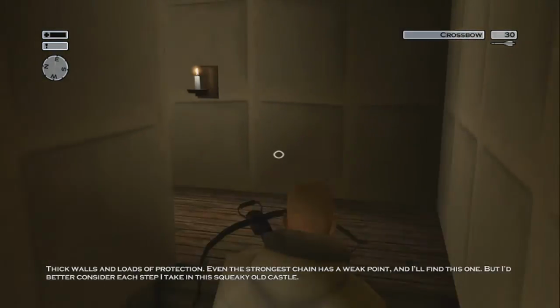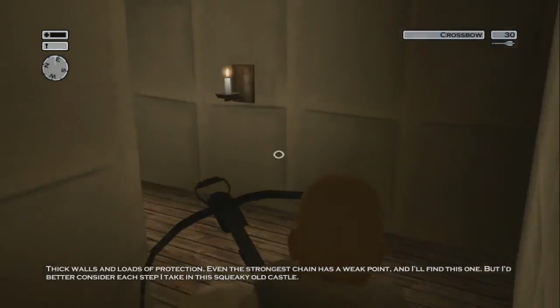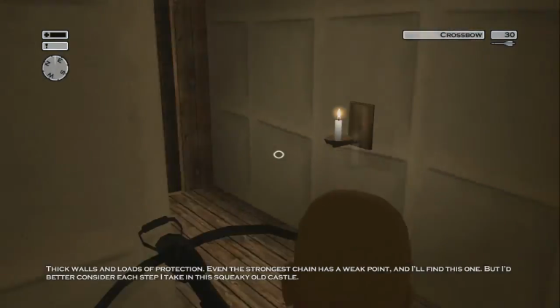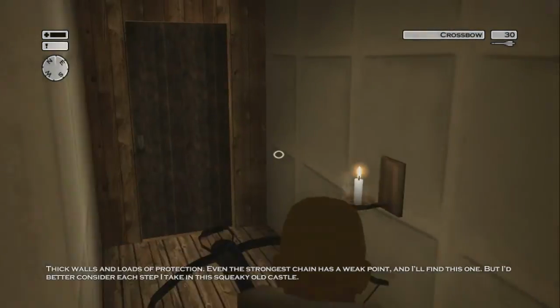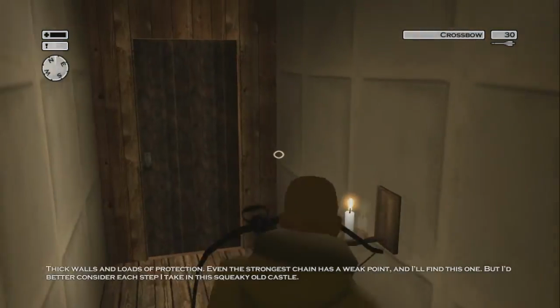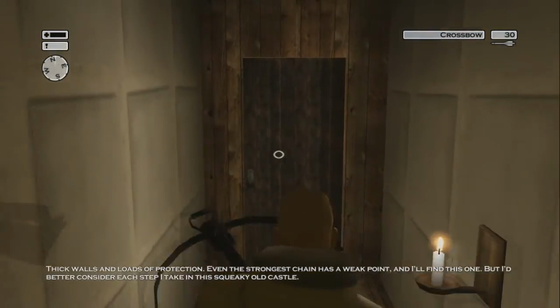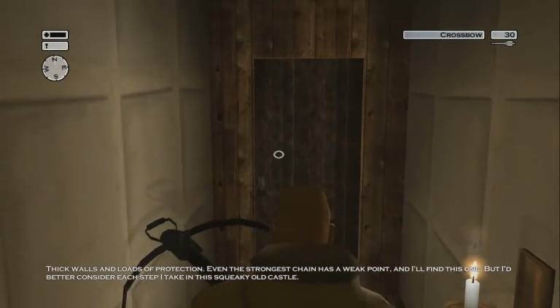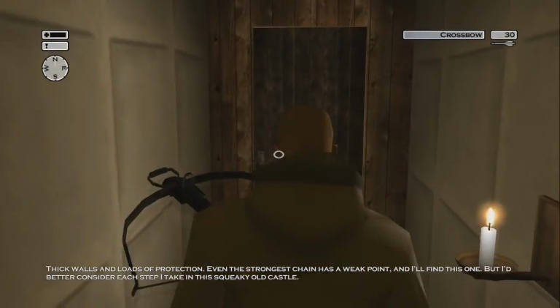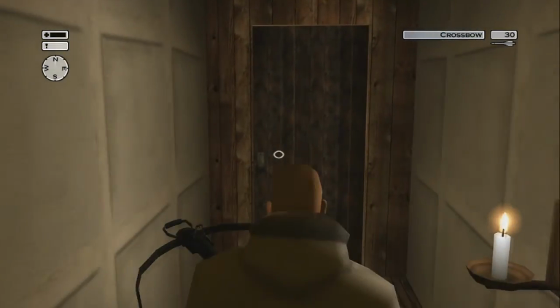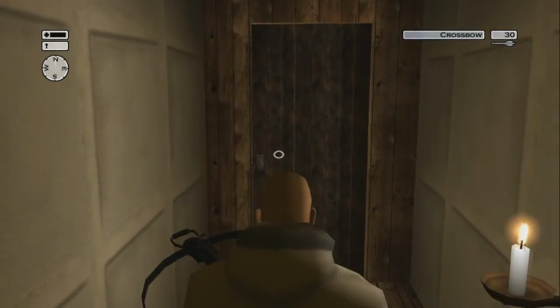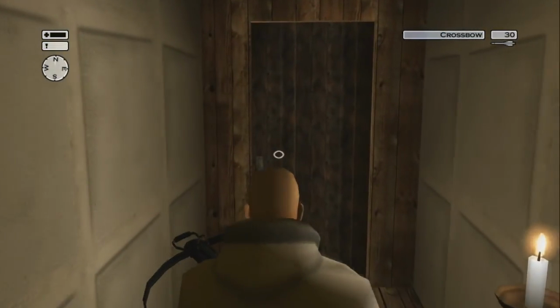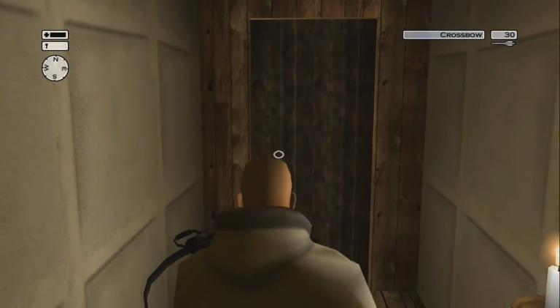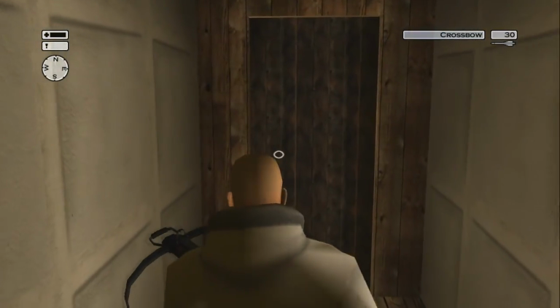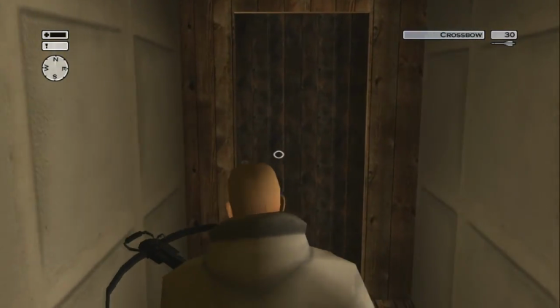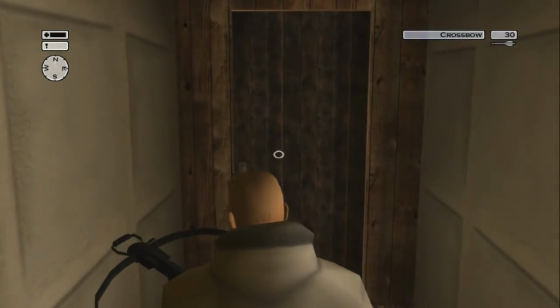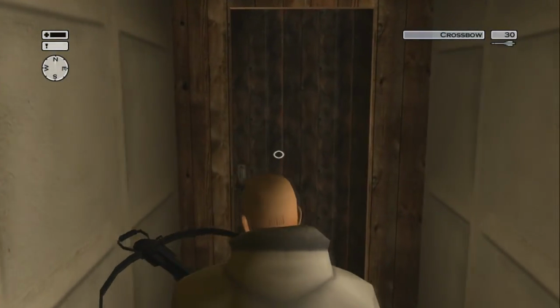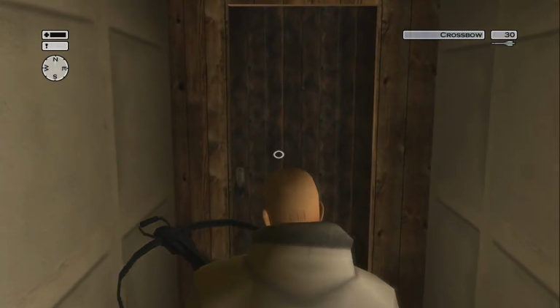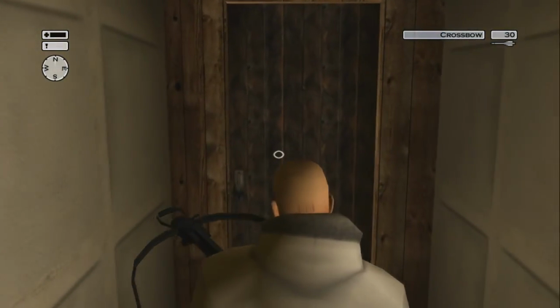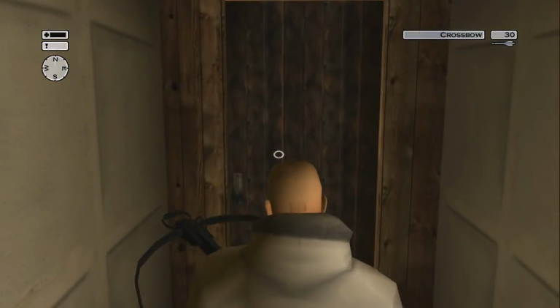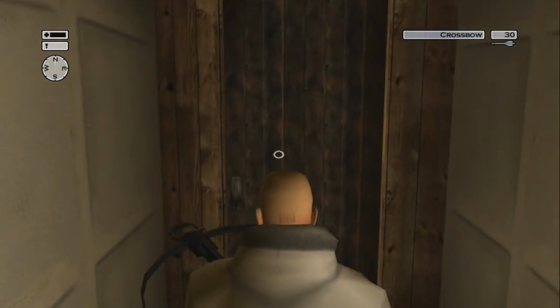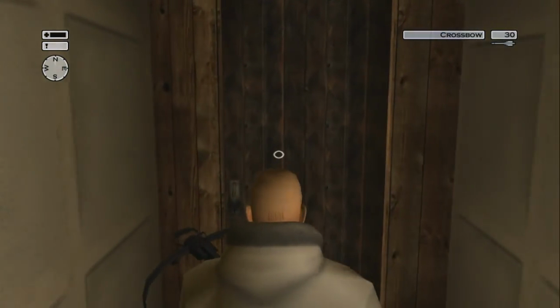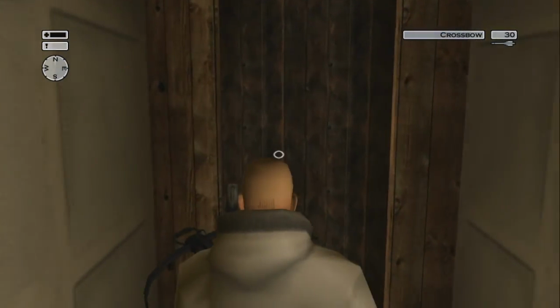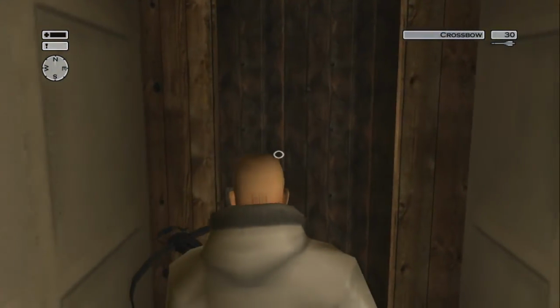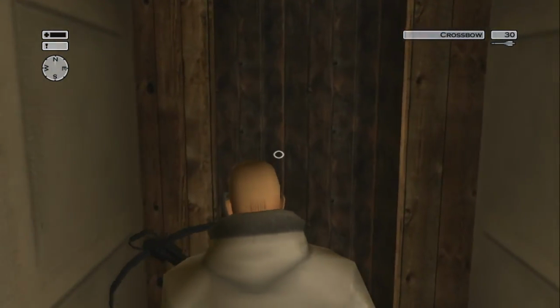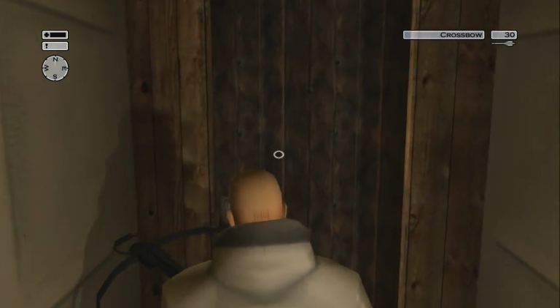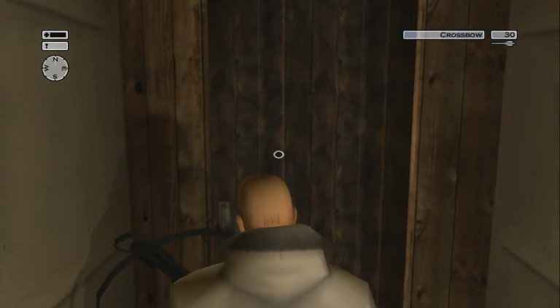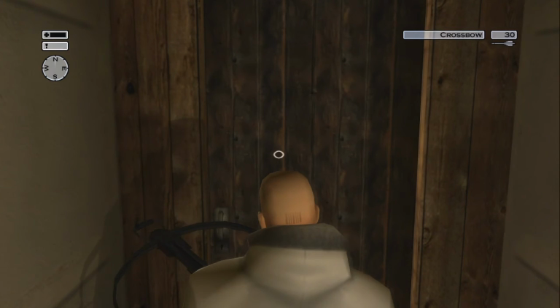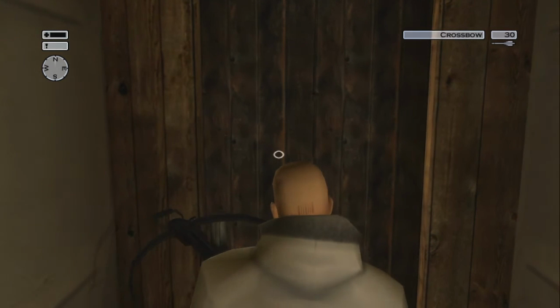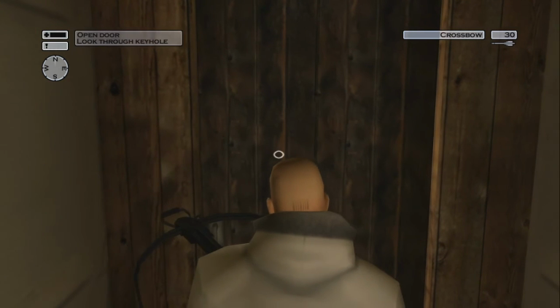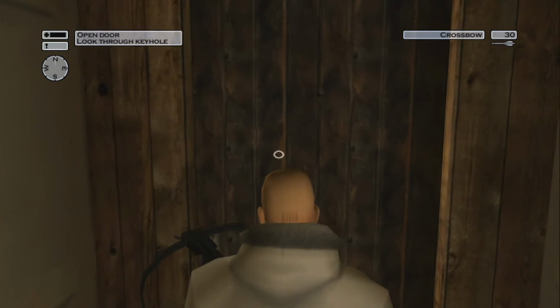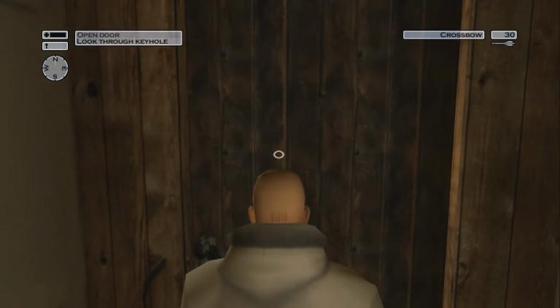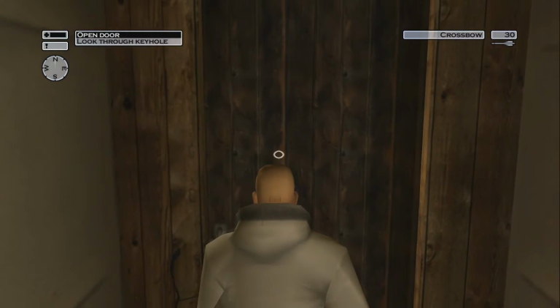Hello ladies and gentlemen. I am your host White Wolf NLD, and today is episode 10 of the Hitman series.